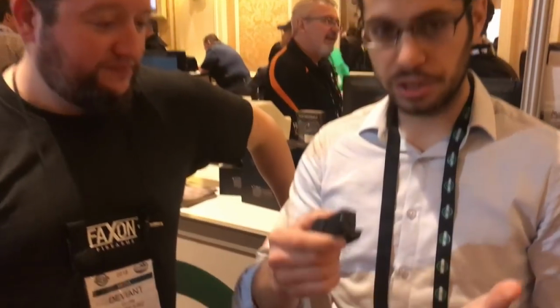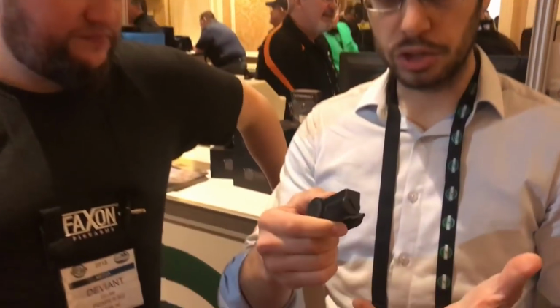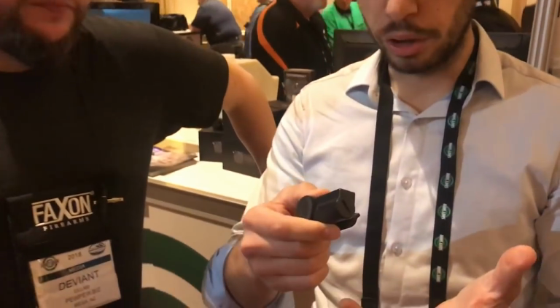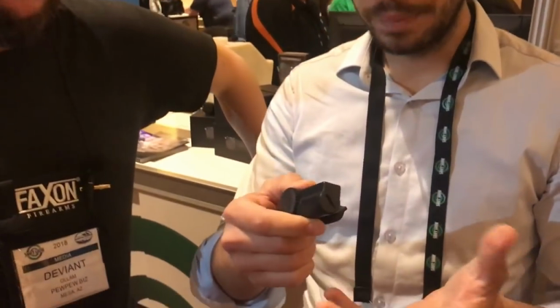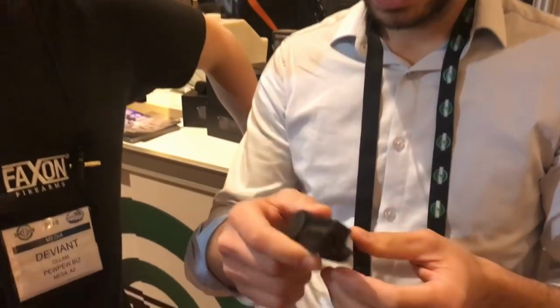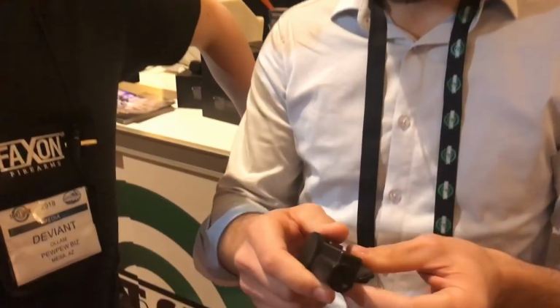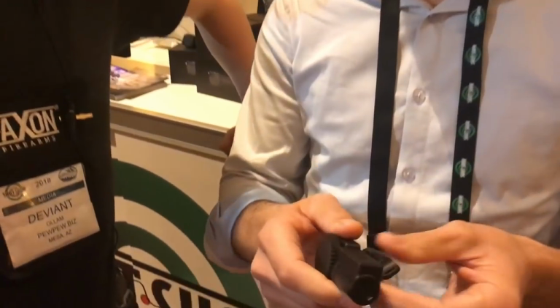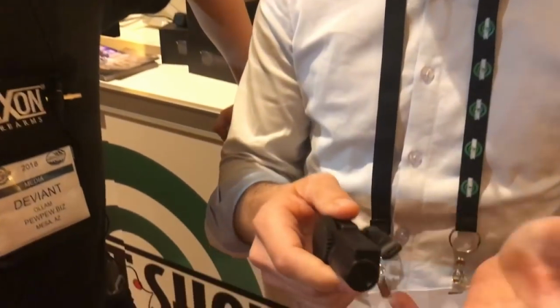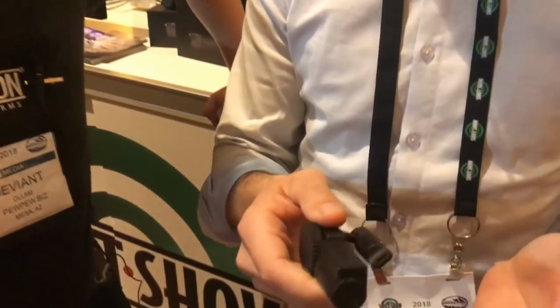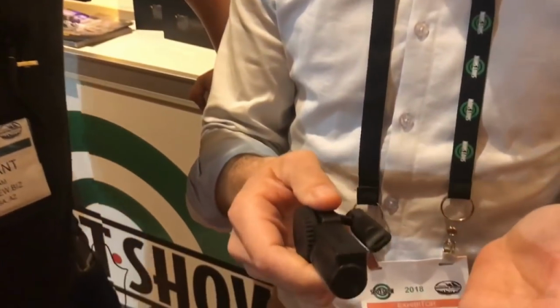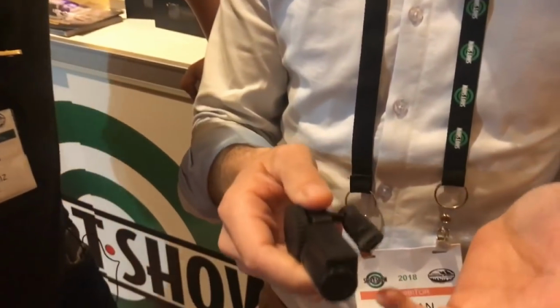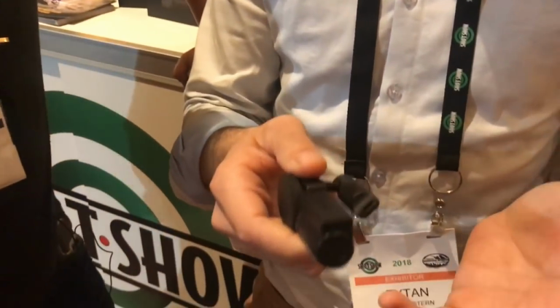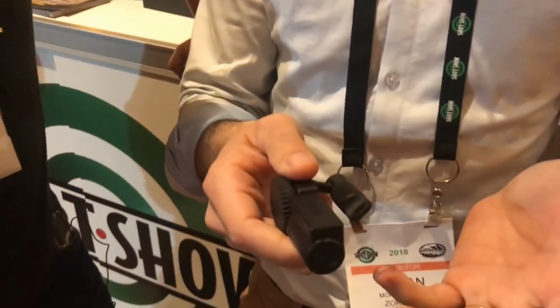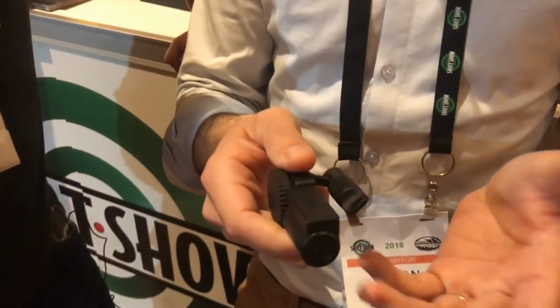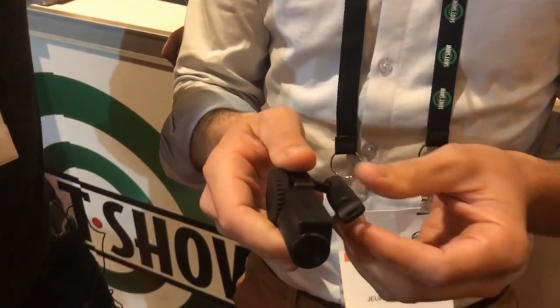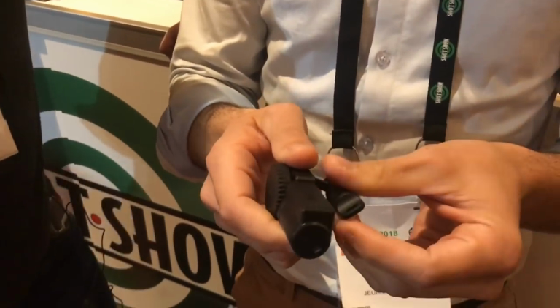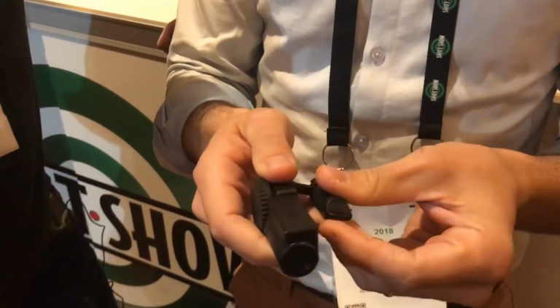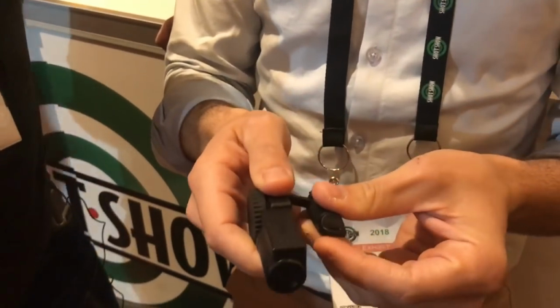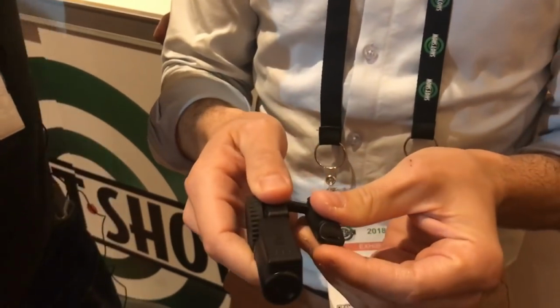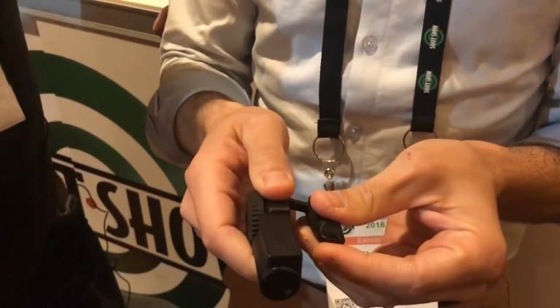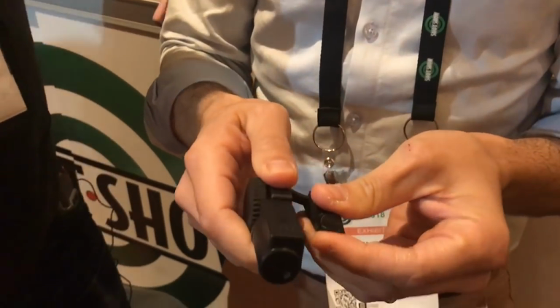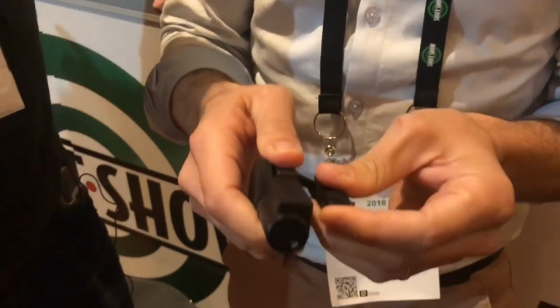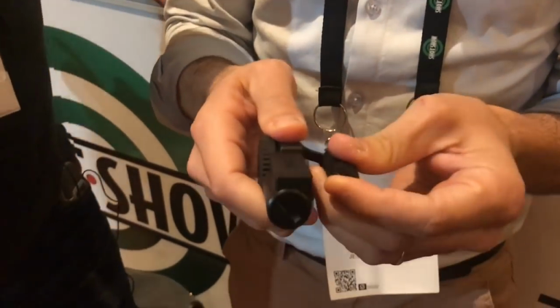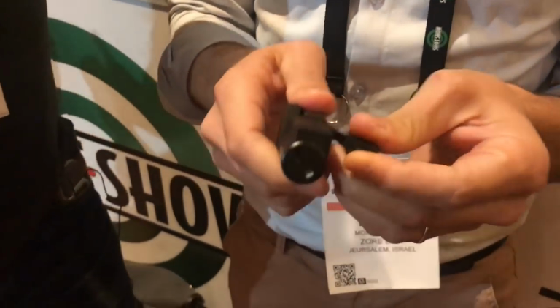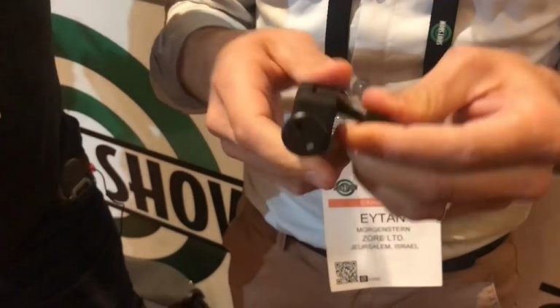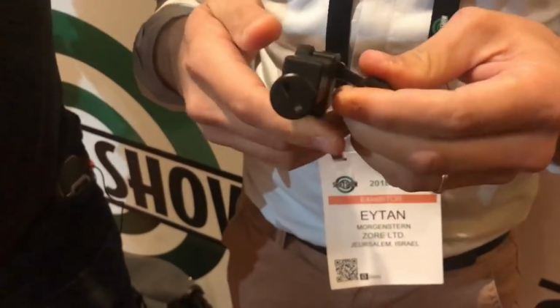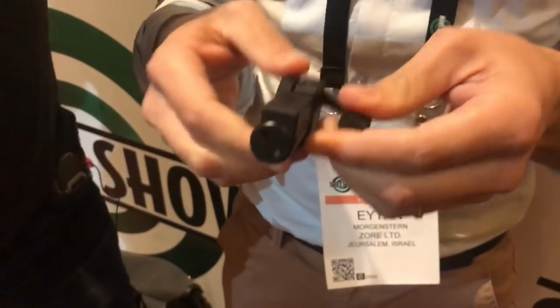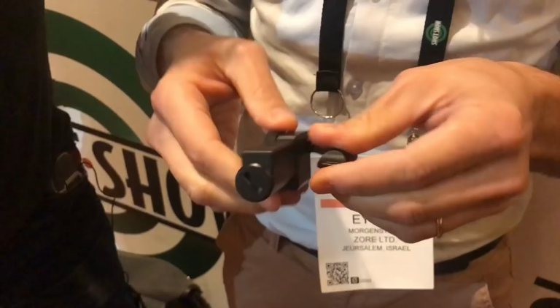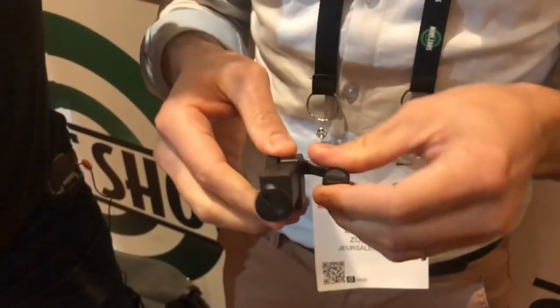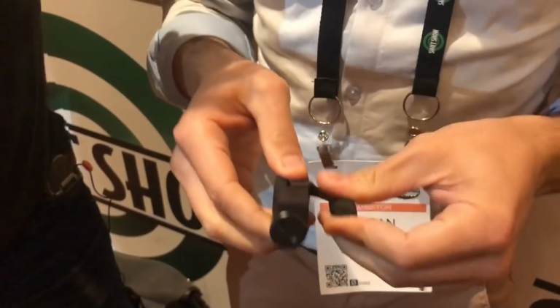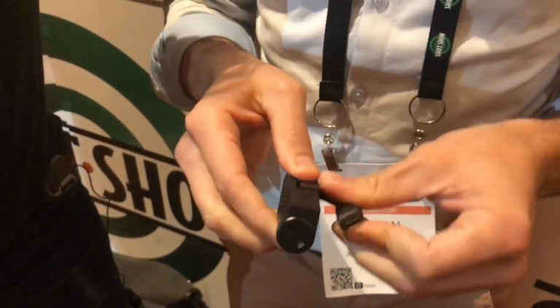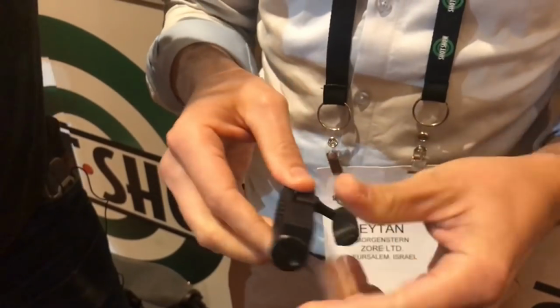This is the ZOR. It's a caliber-specific gun lock, which means it fits for a lot of years.